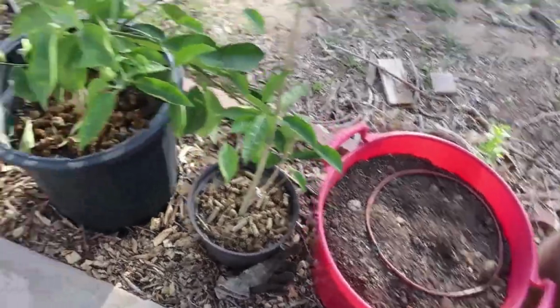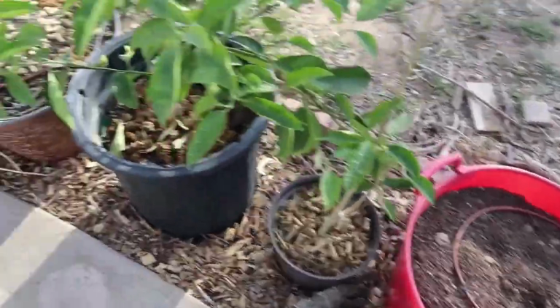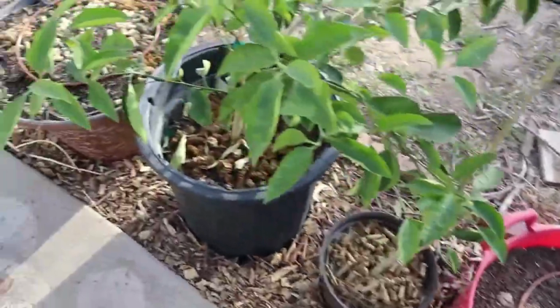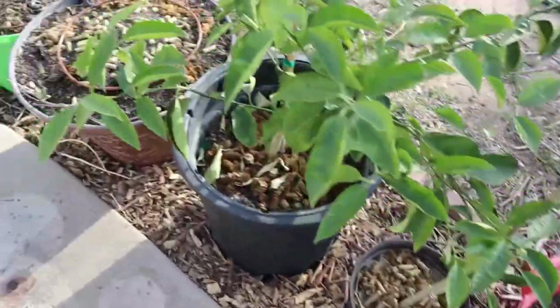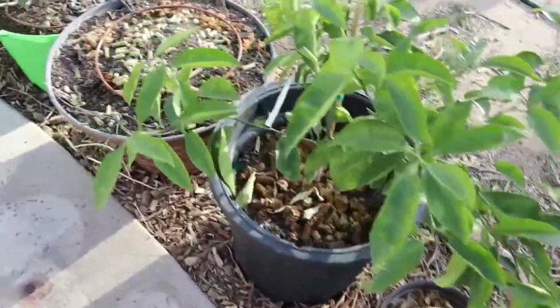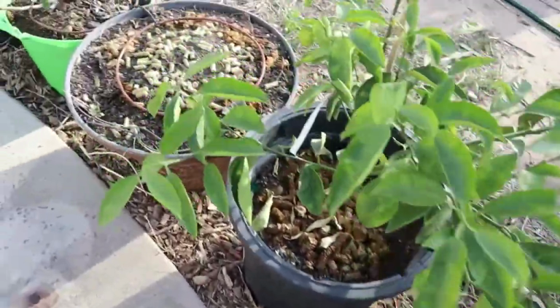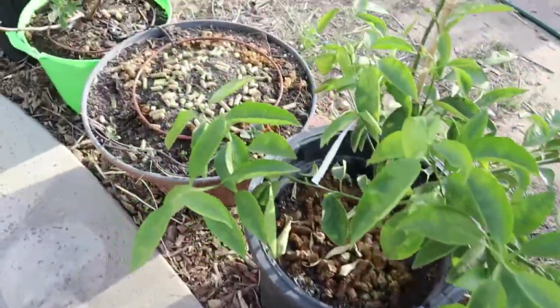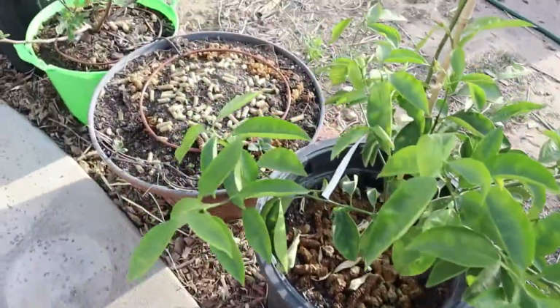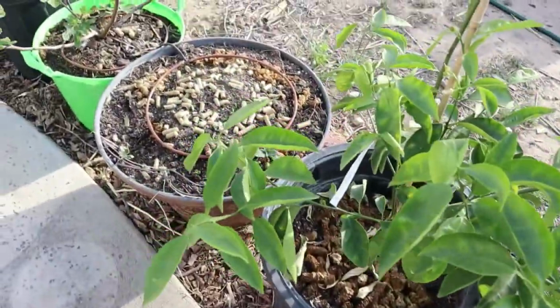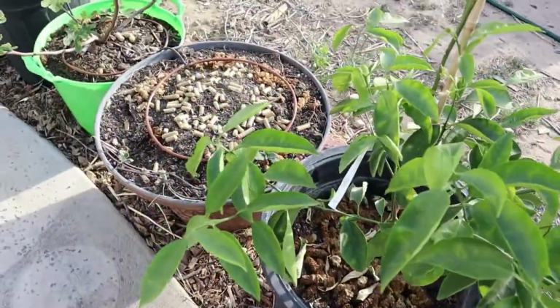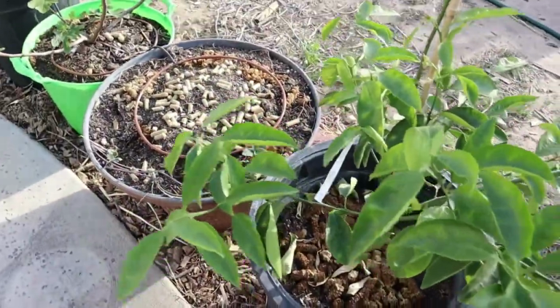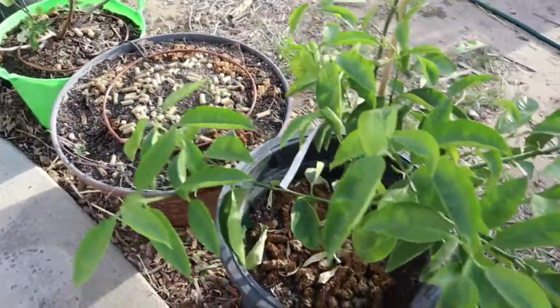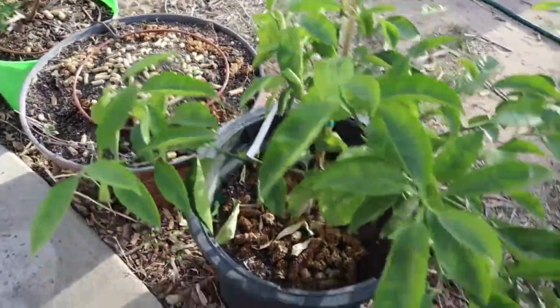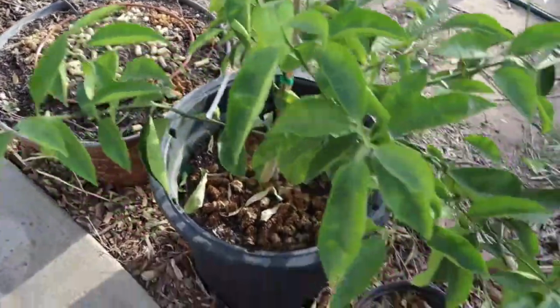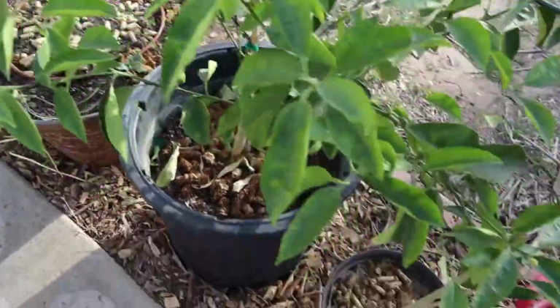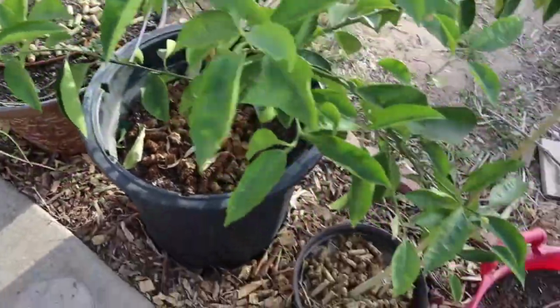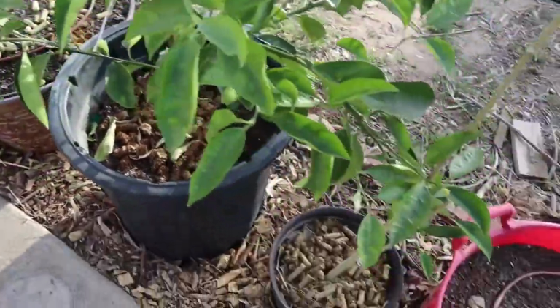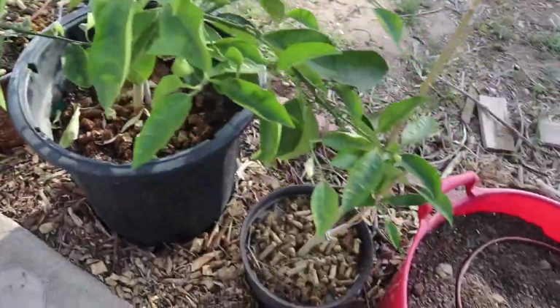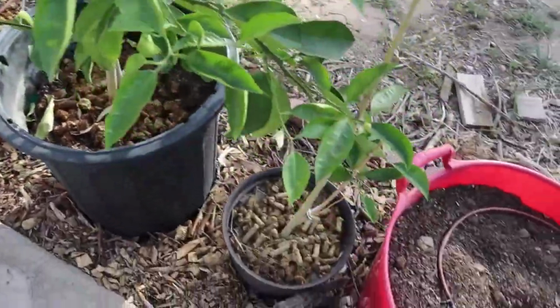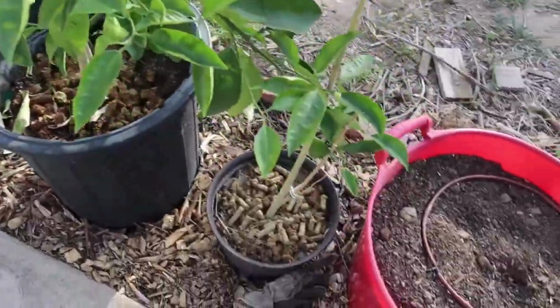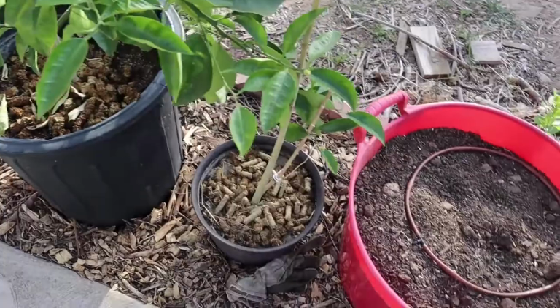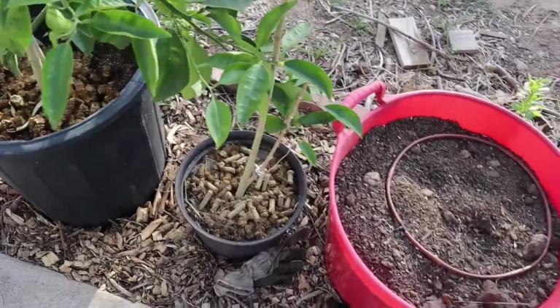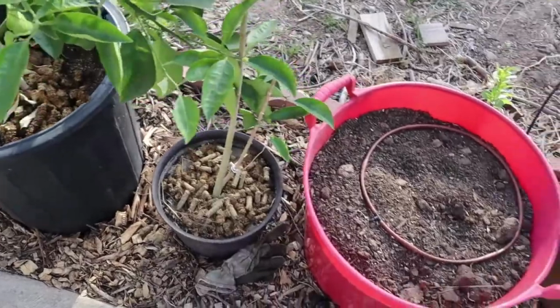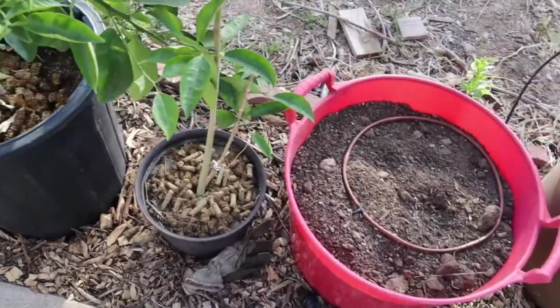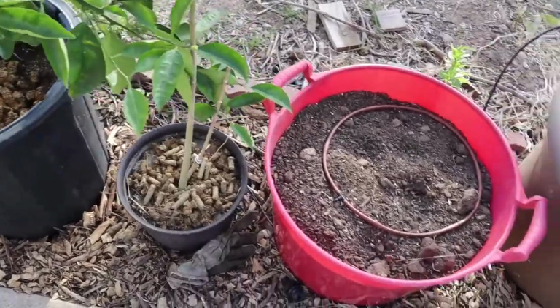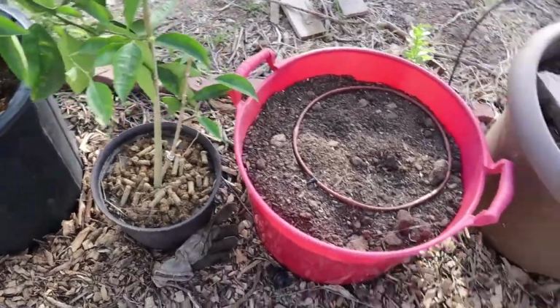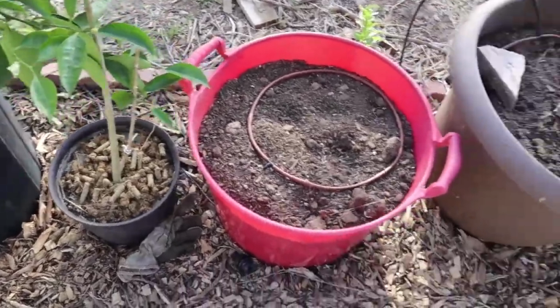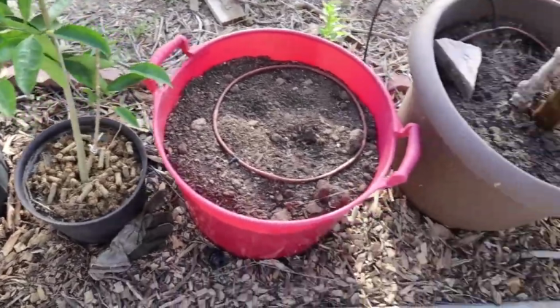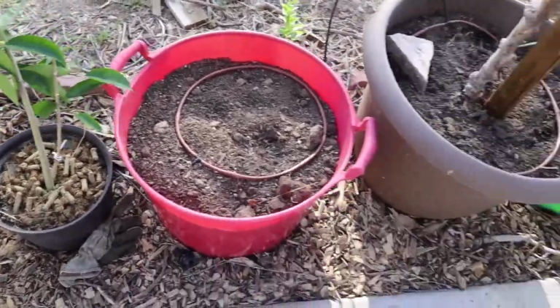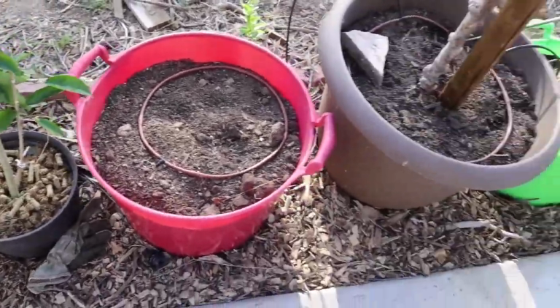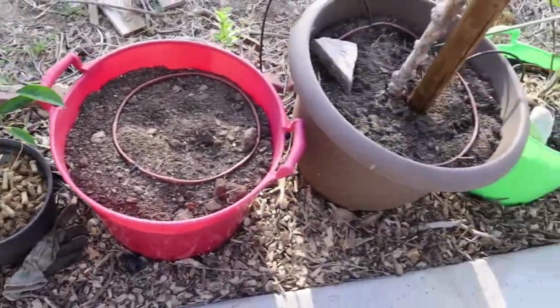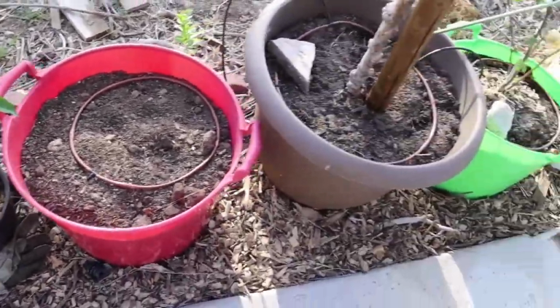All these things you see in the pots are alfalfa pellets, by the way.